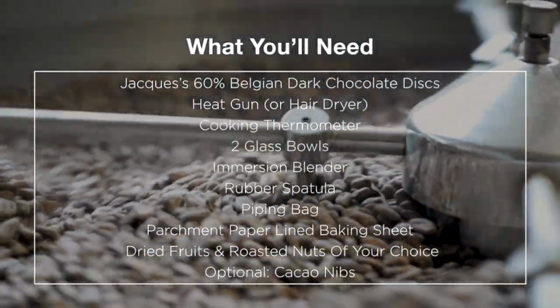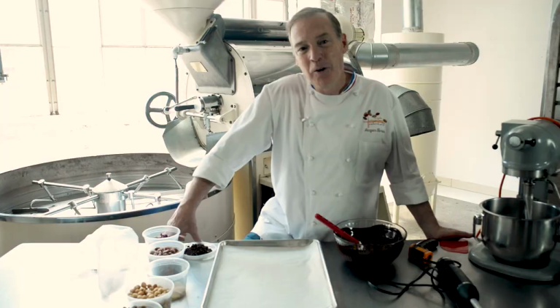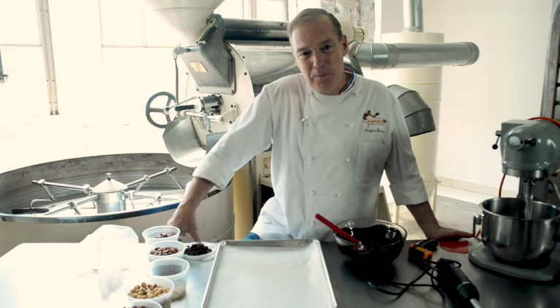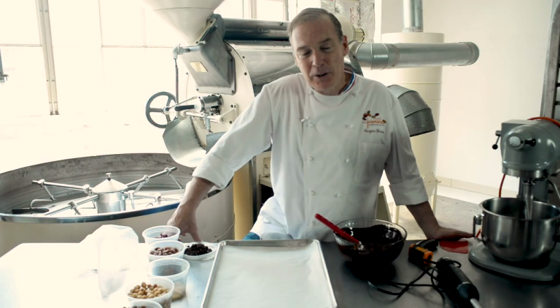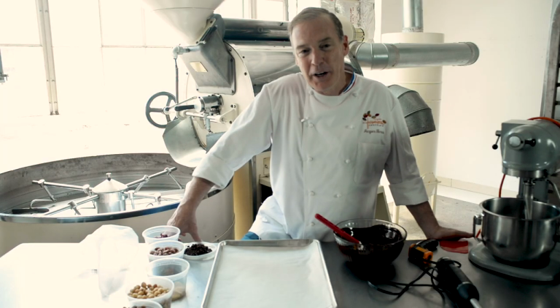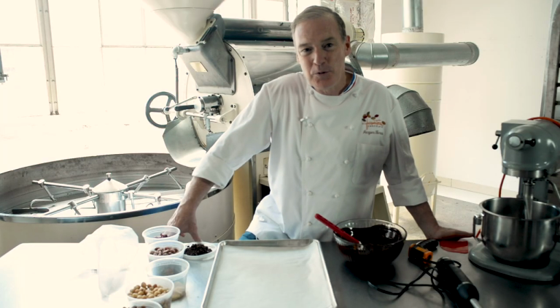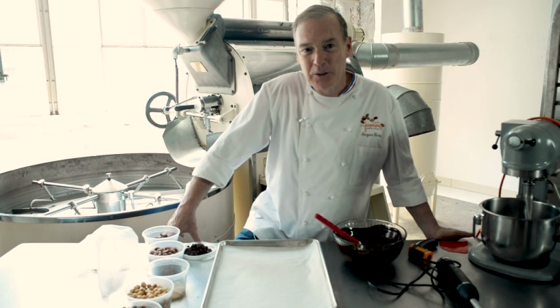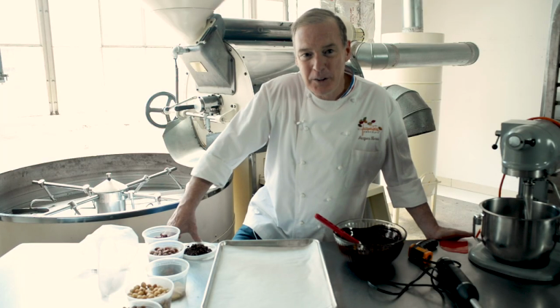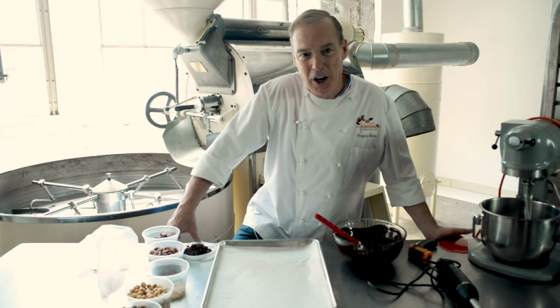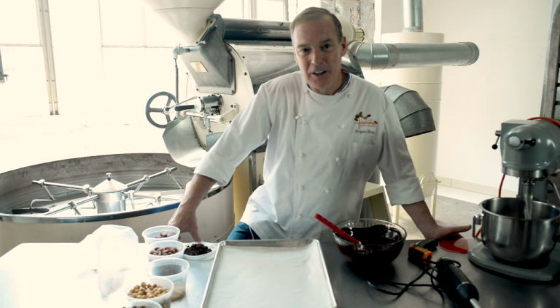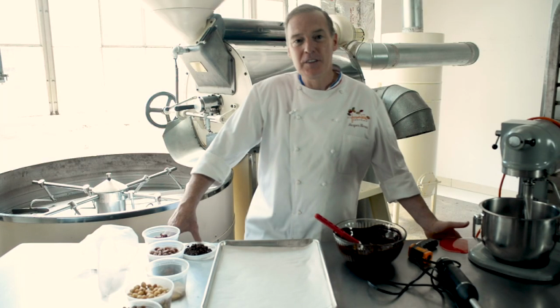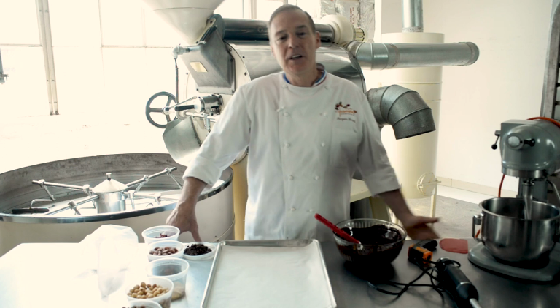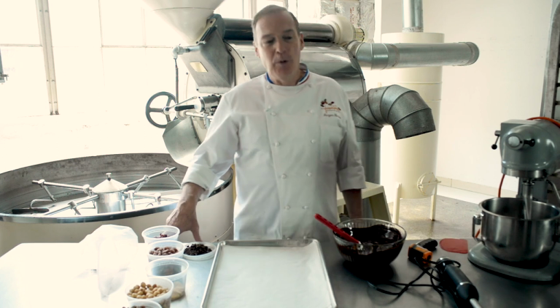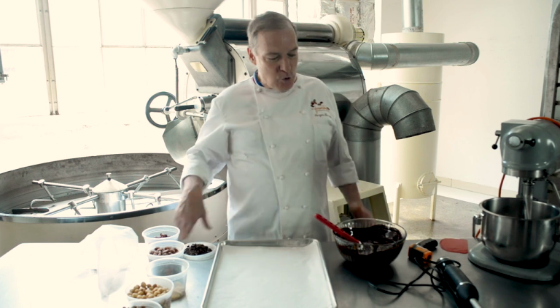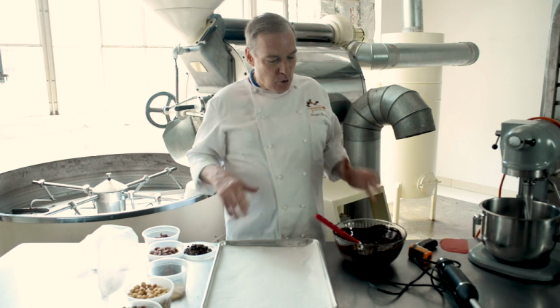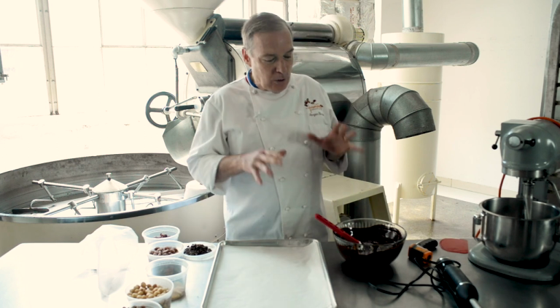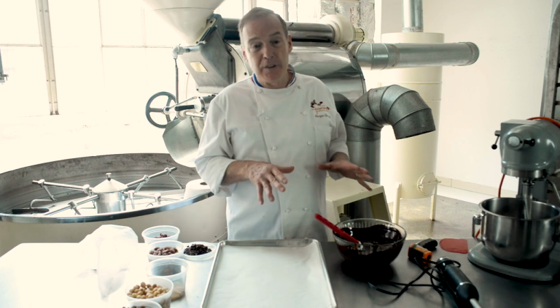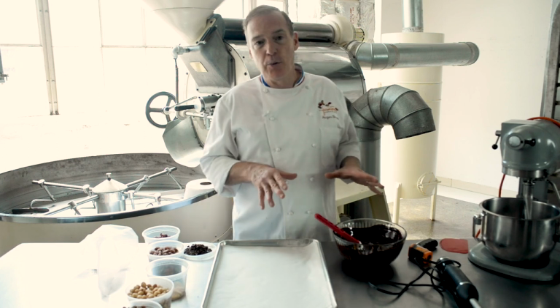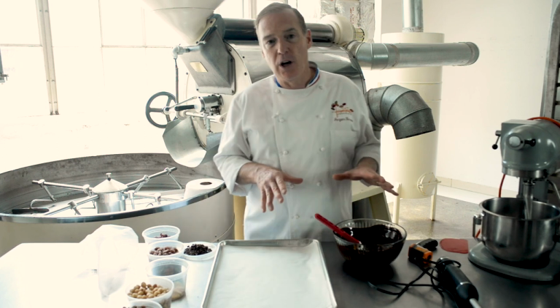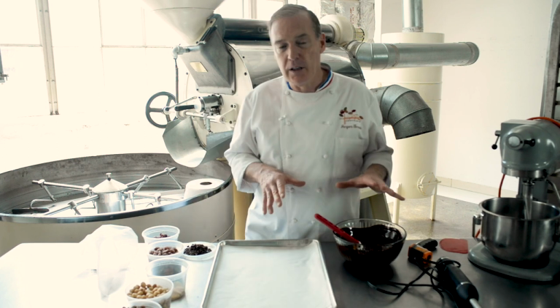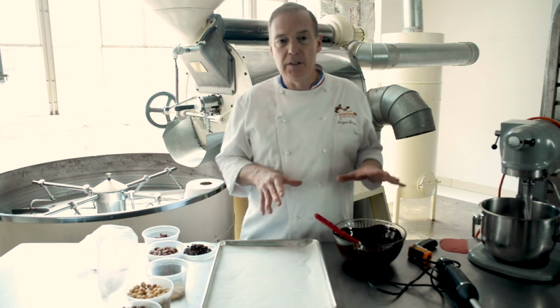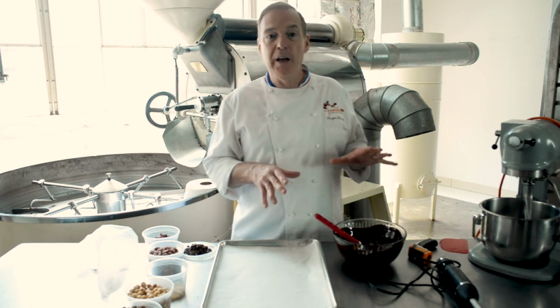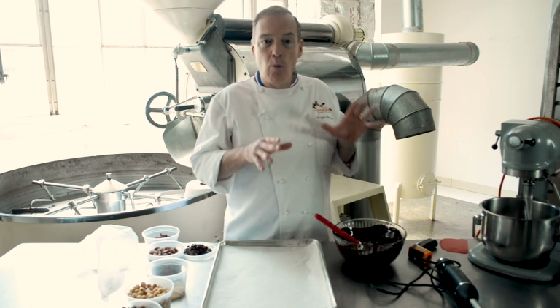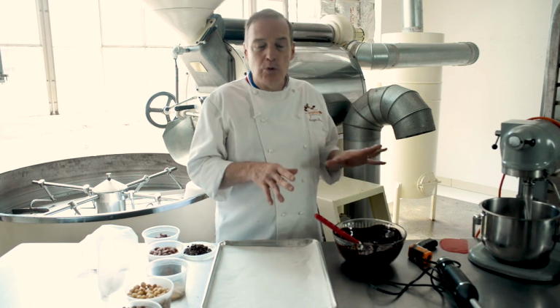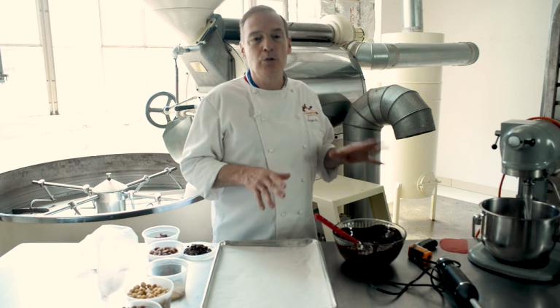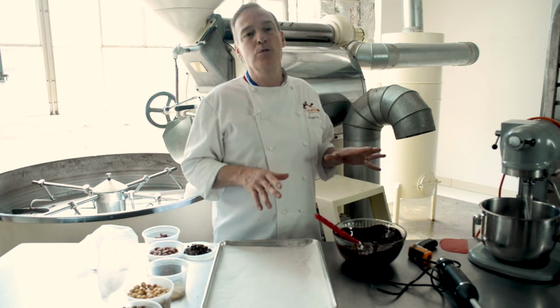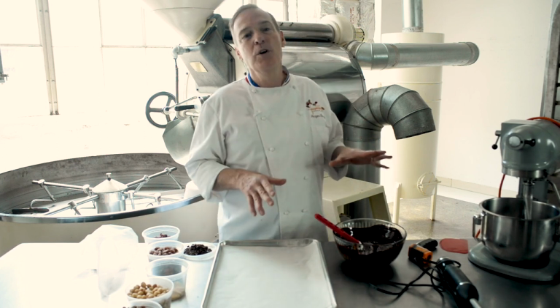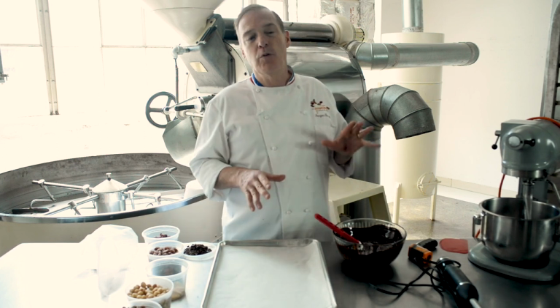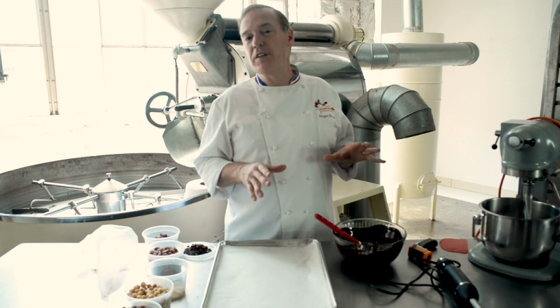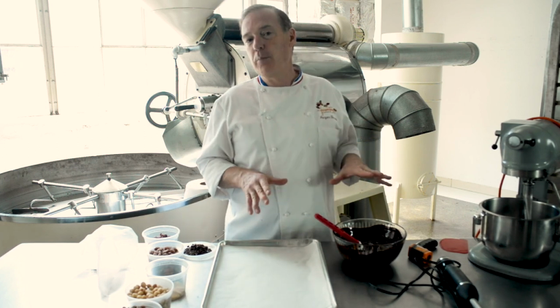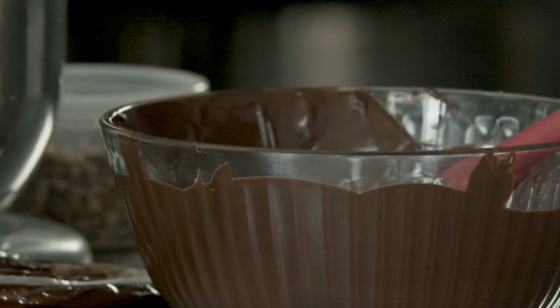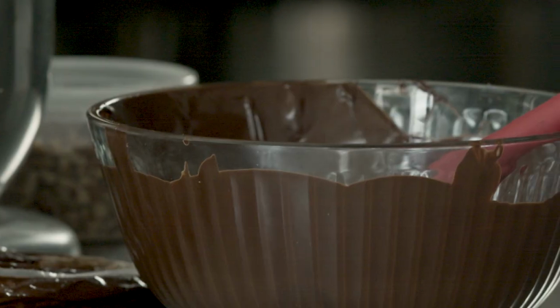Hello, I am Jacques Torres from Jacques Torres Chocolates. I want to show you how to temper chocolates and what to do with this tempered chocolate.